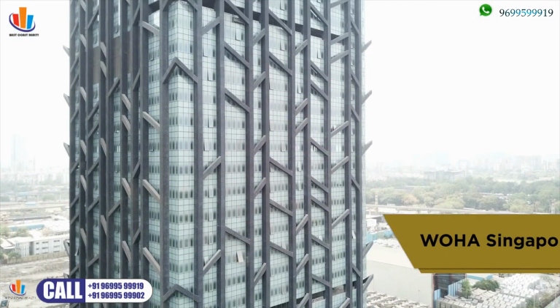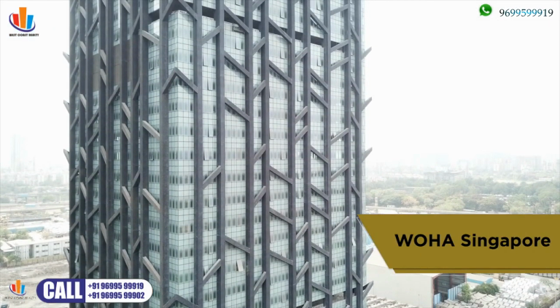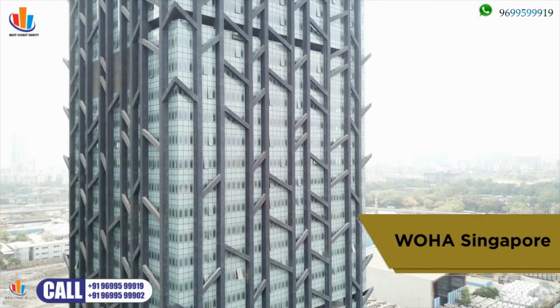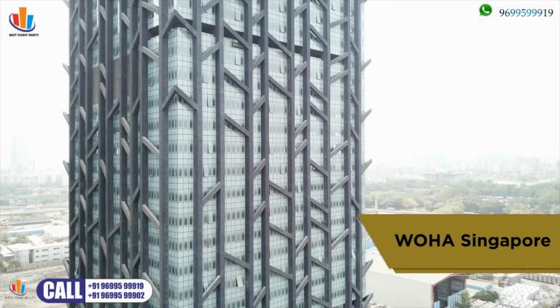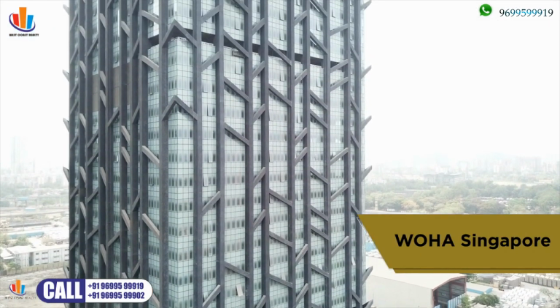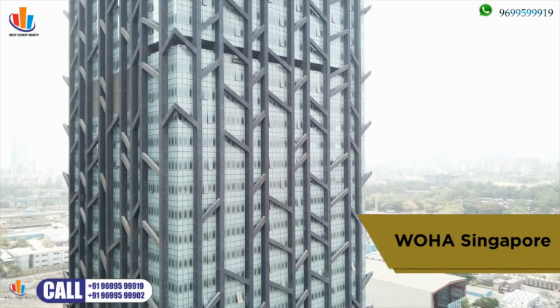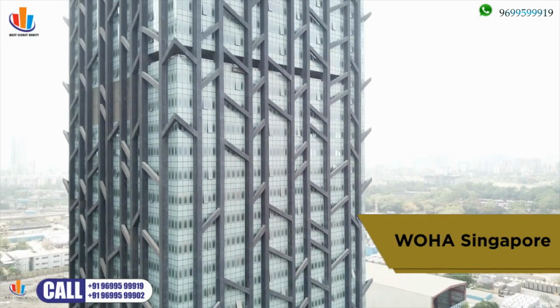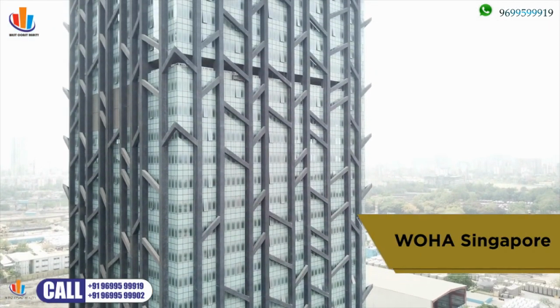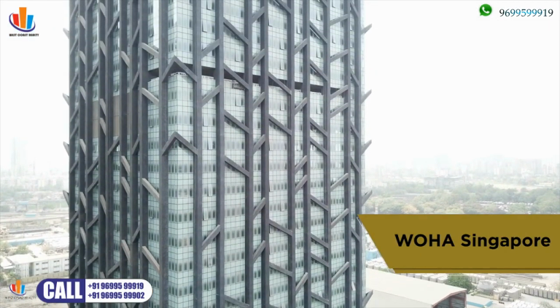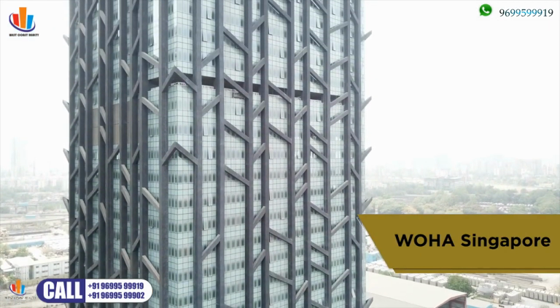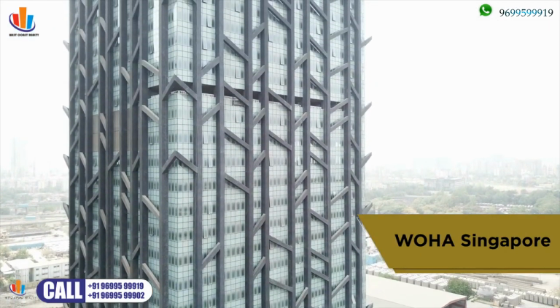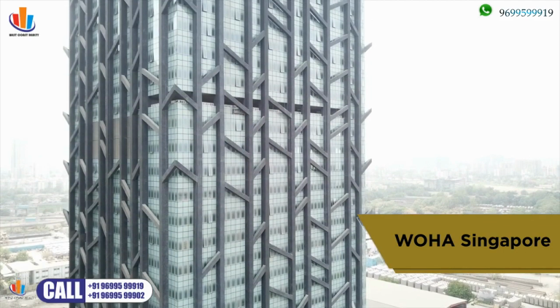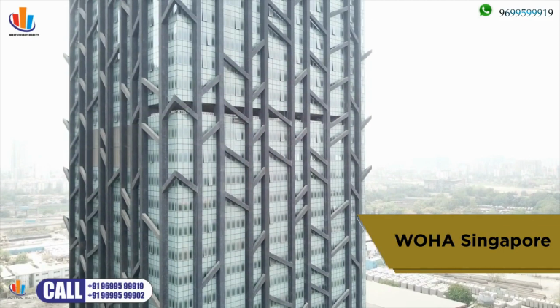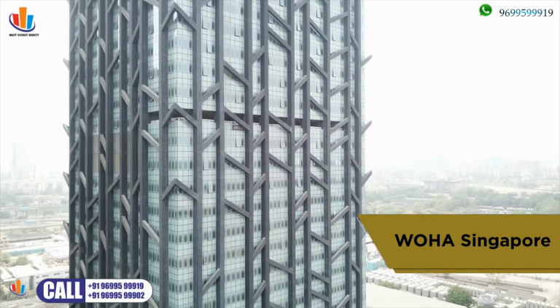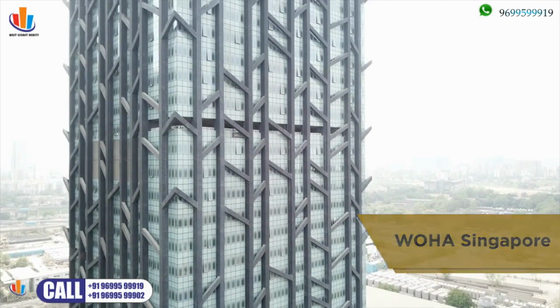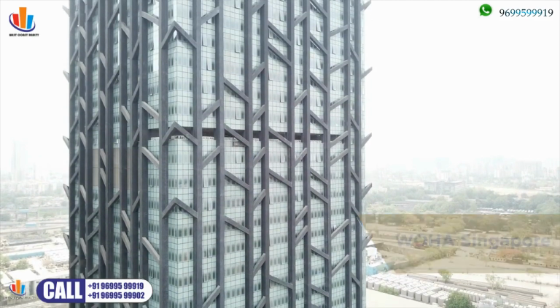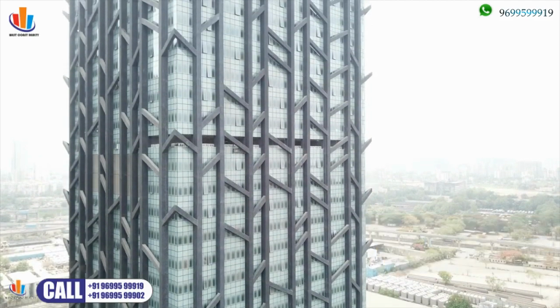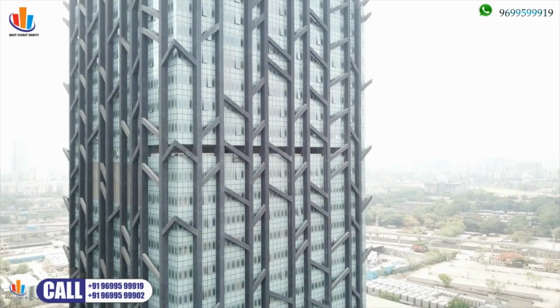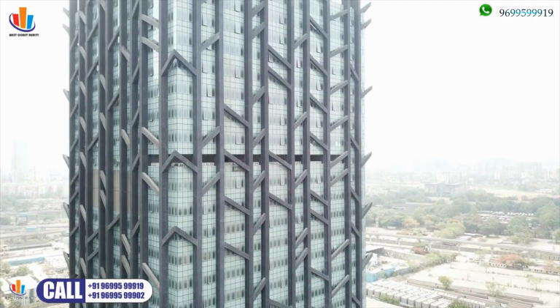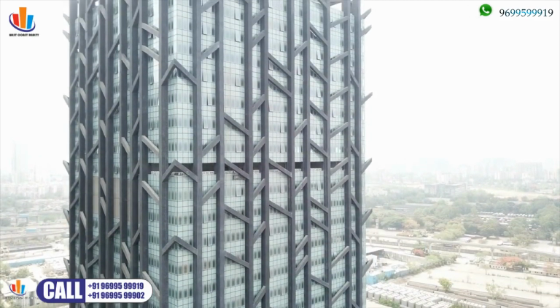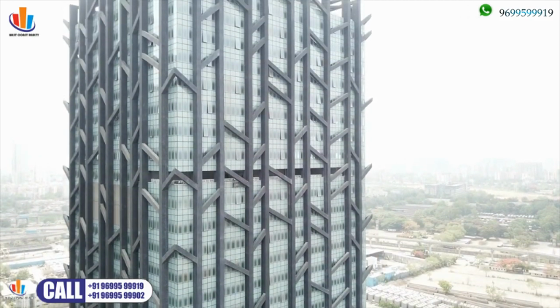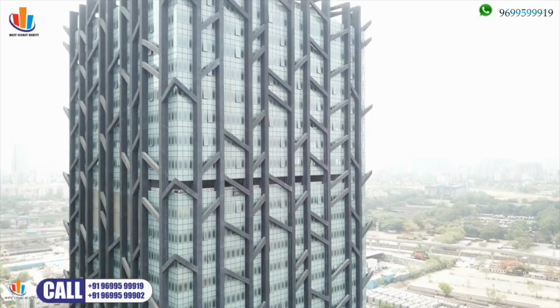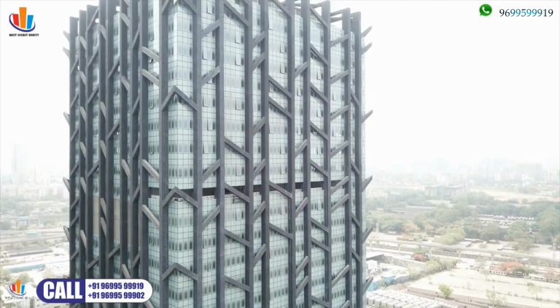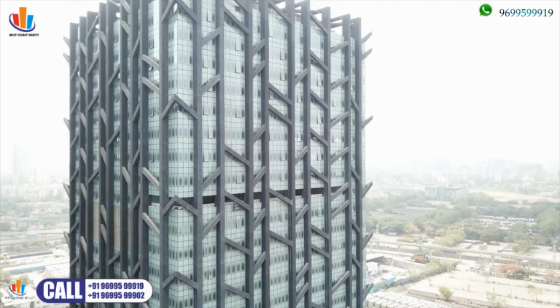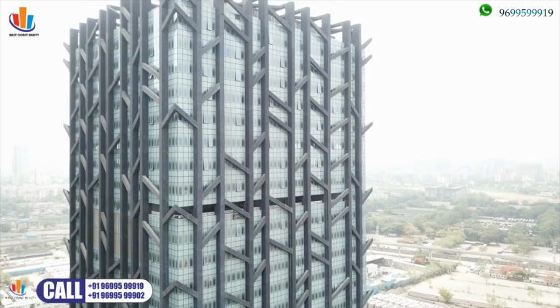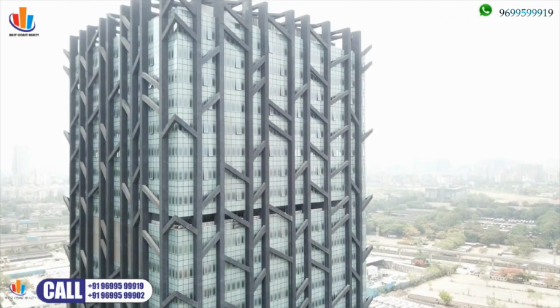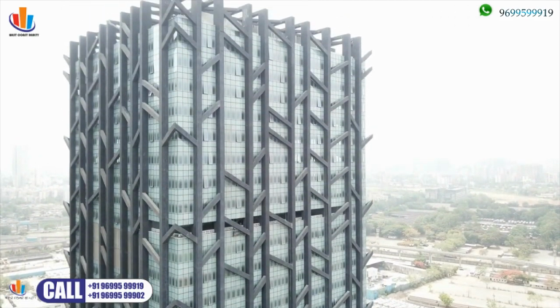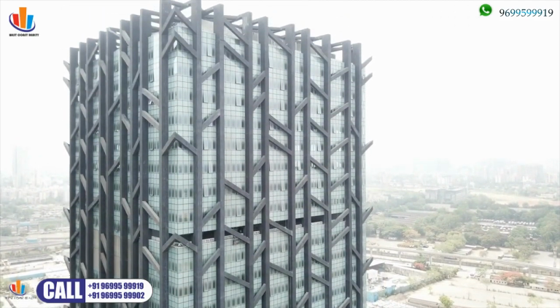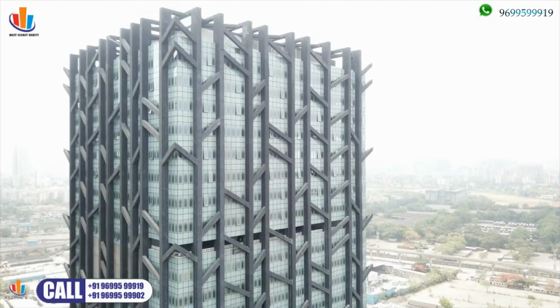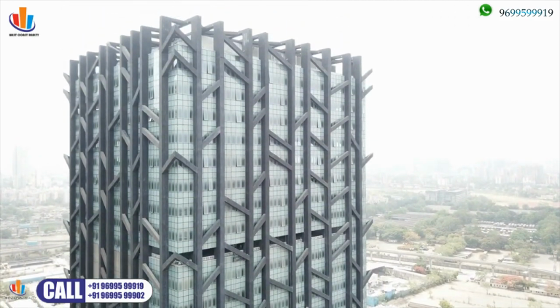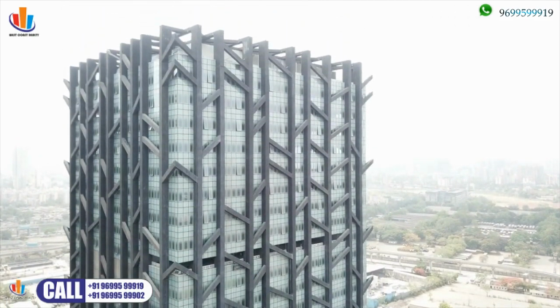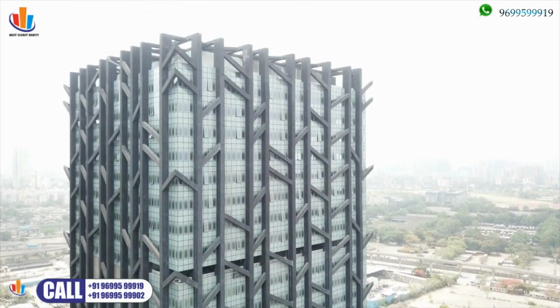Designed by world-class architects with a stunning tree branch facade, this landmark icon stands out in the skyline.